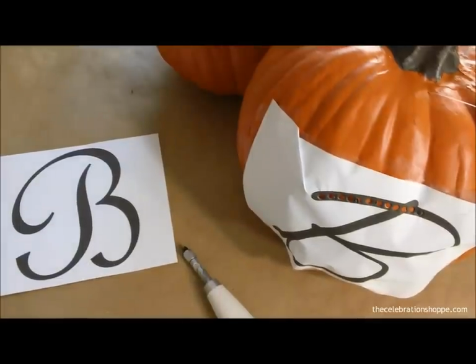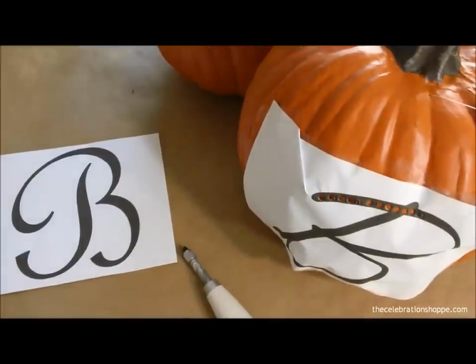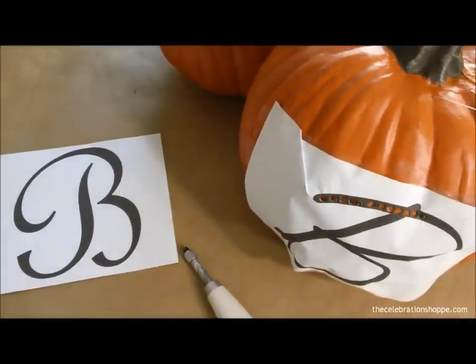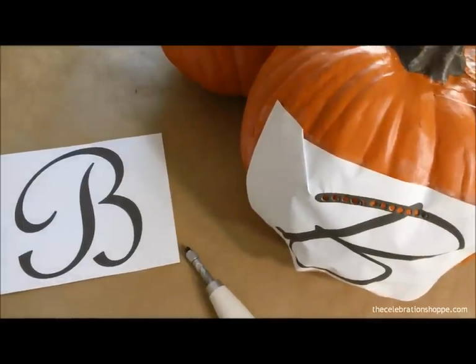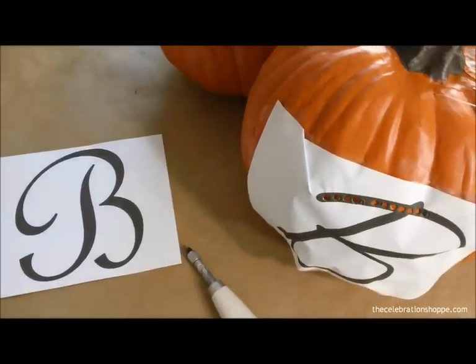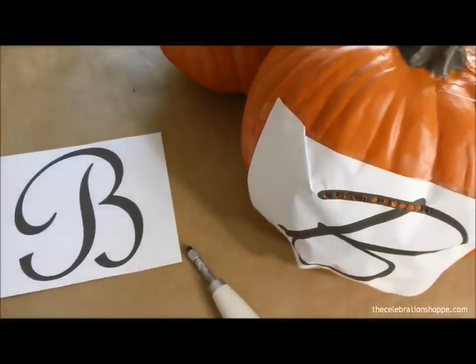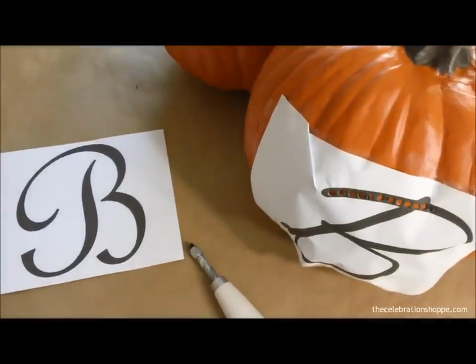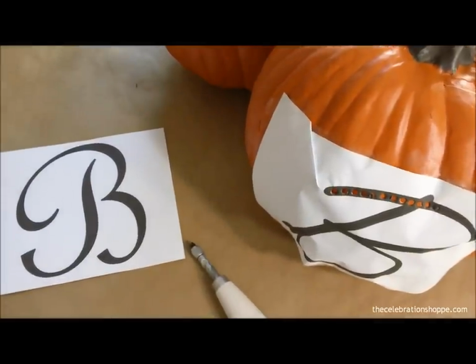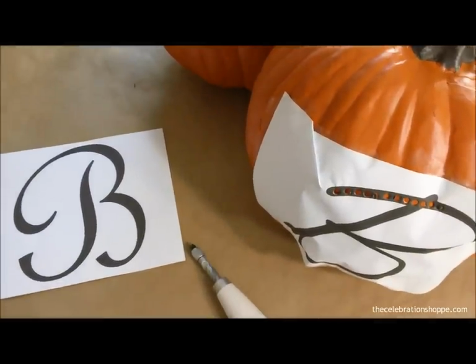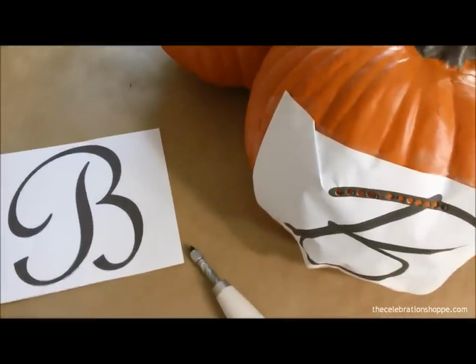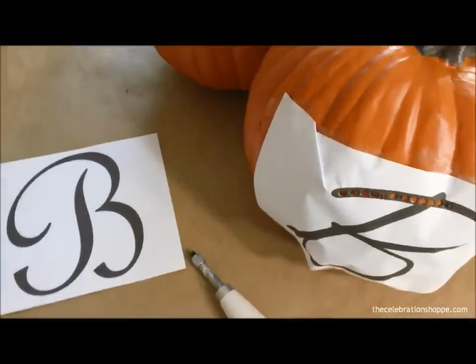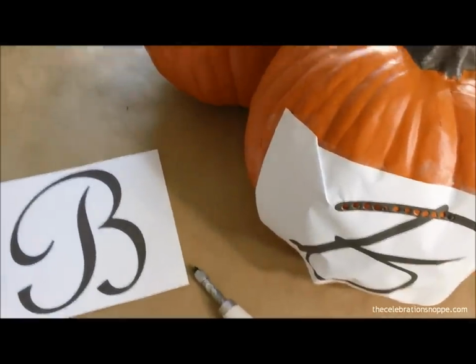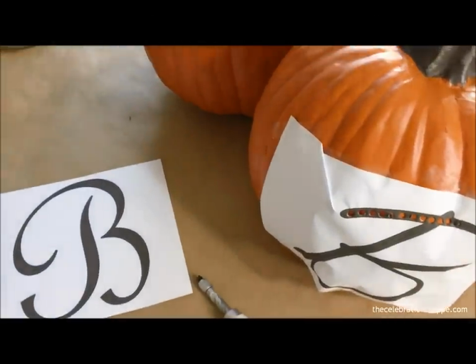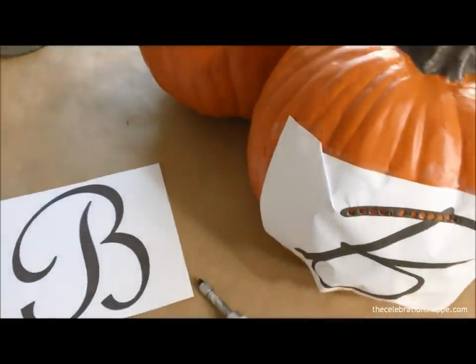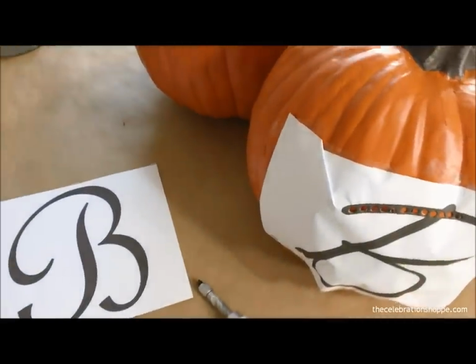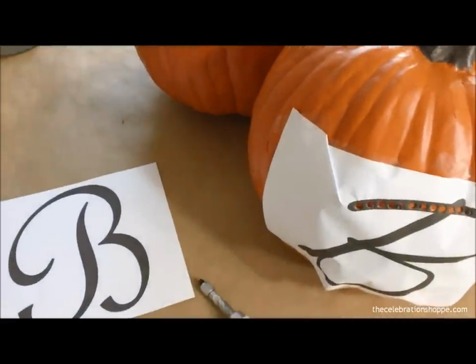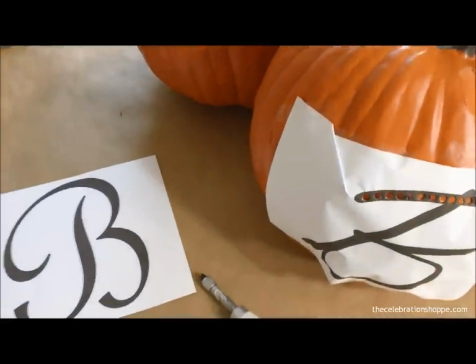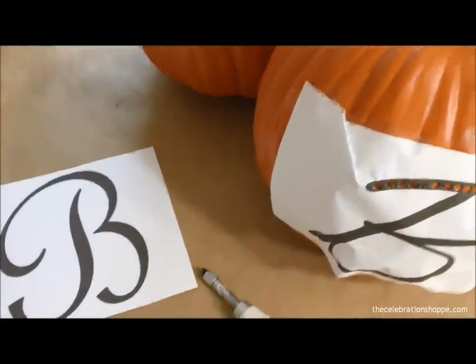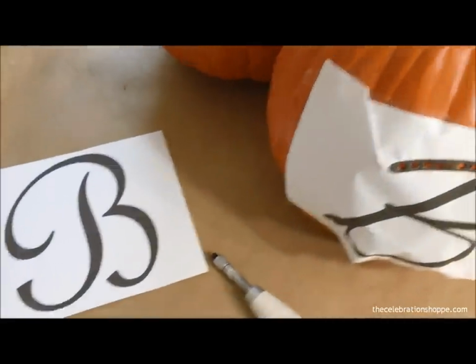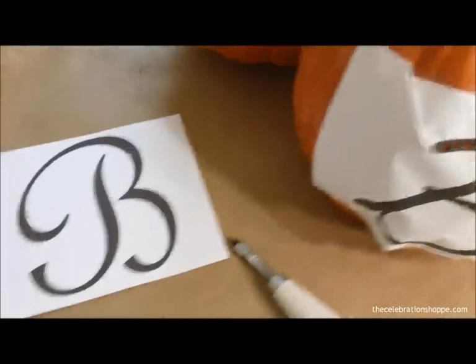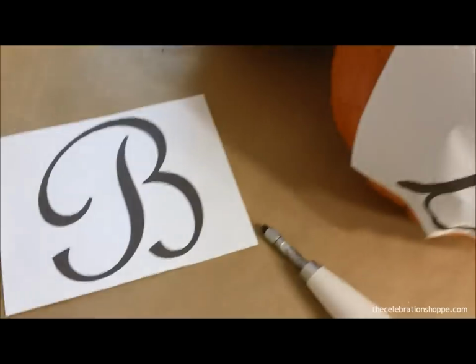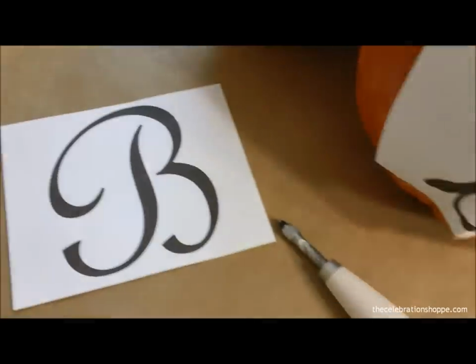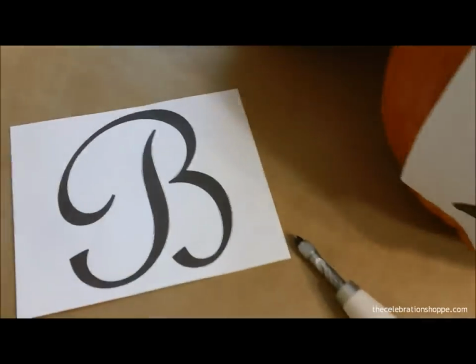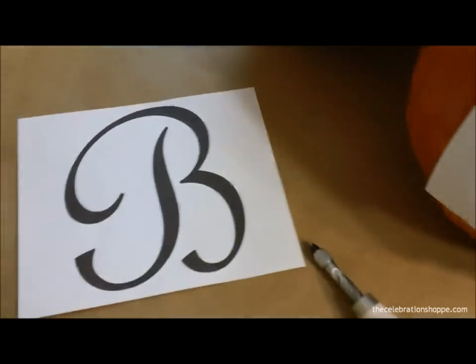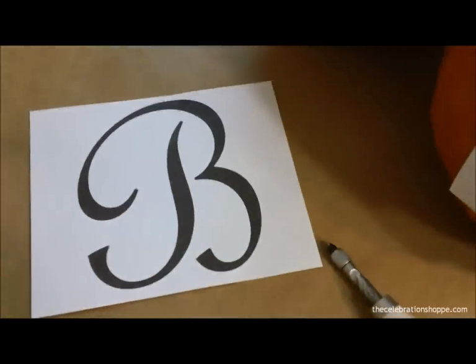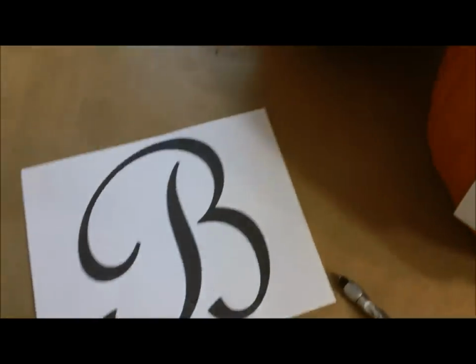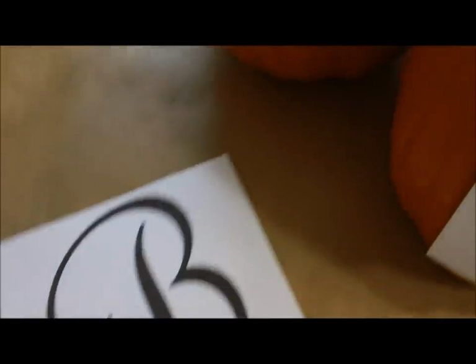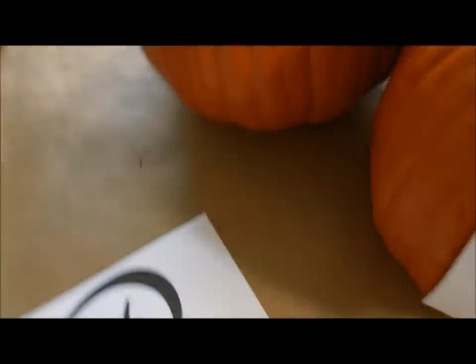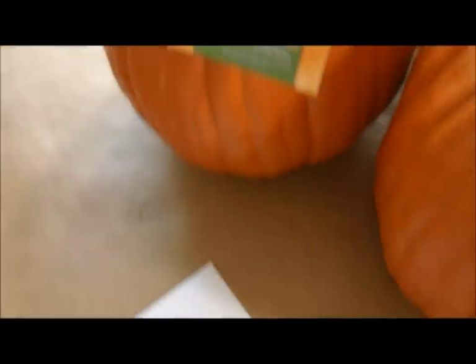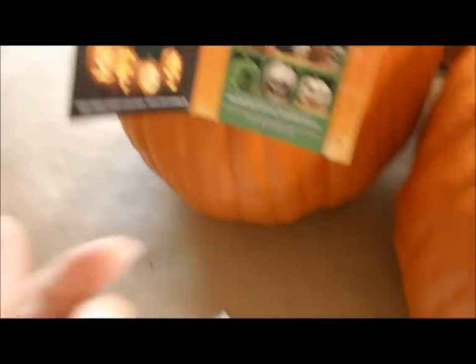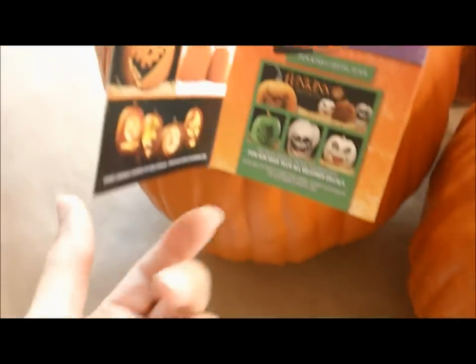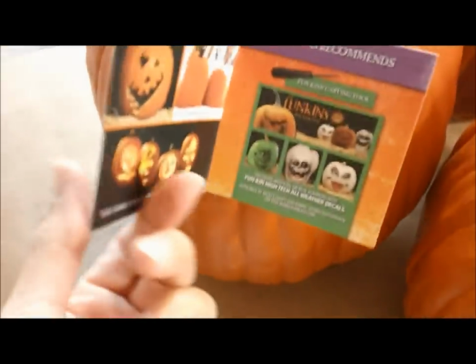Hey guys, it's Kim from The Celebration Shop and I'm going to share with you today a Thanksgiving craft. I'm going to monogram some pumpkins.